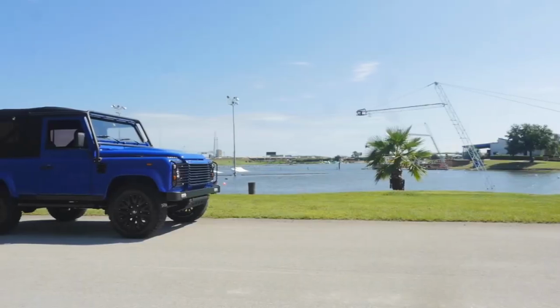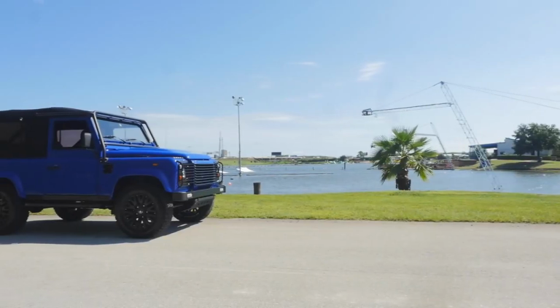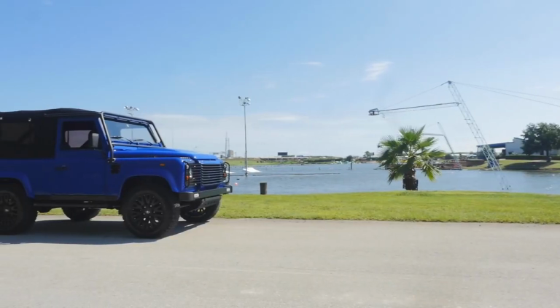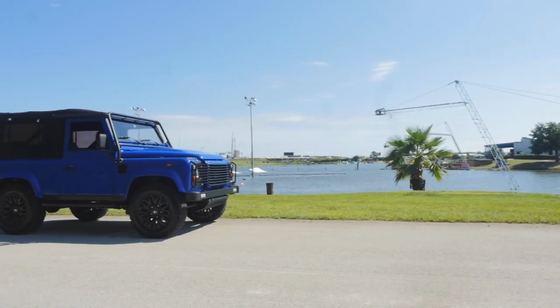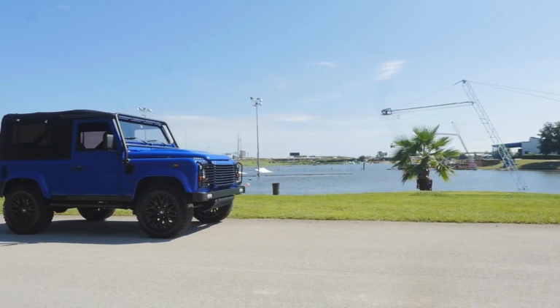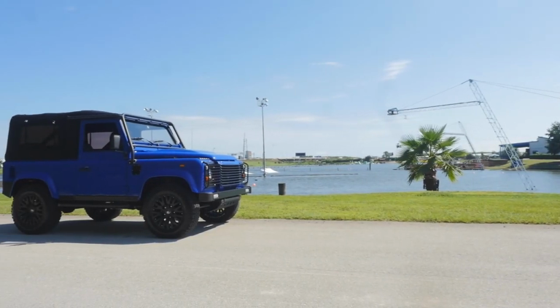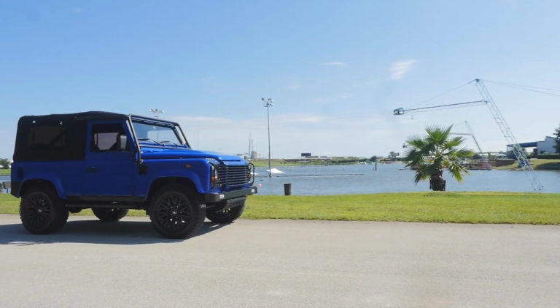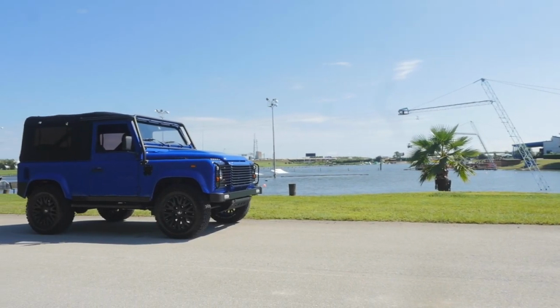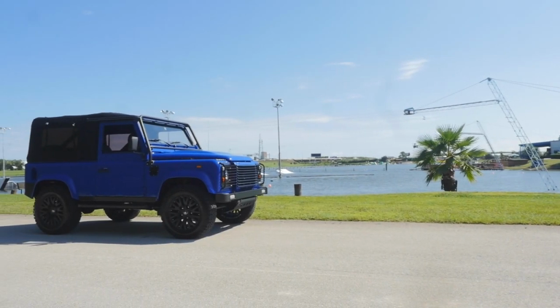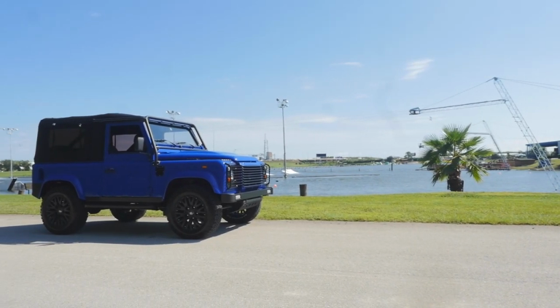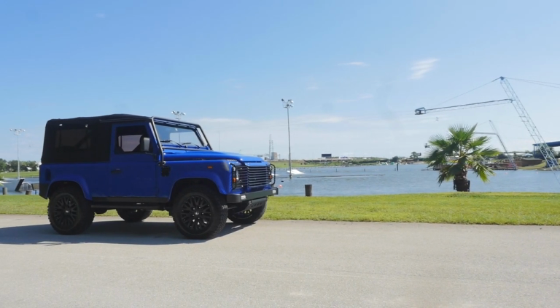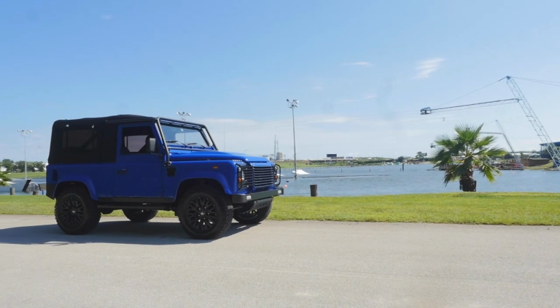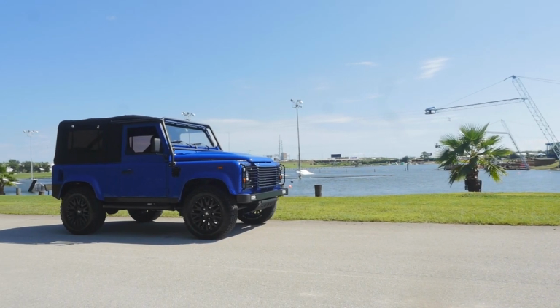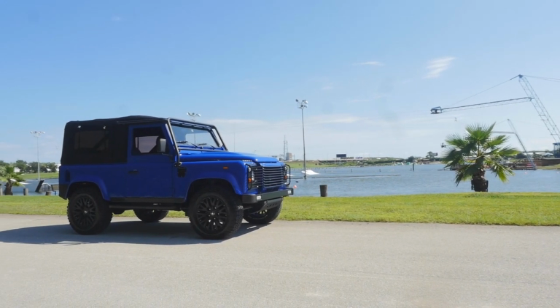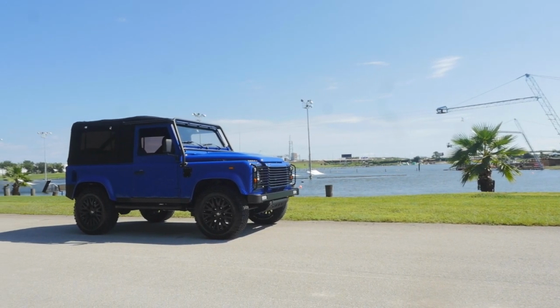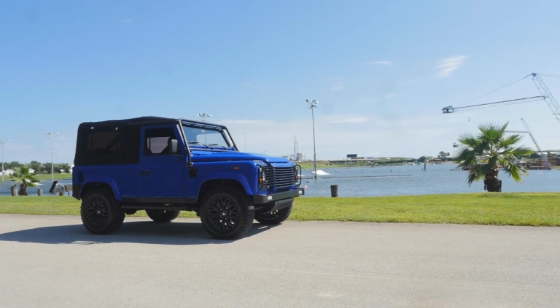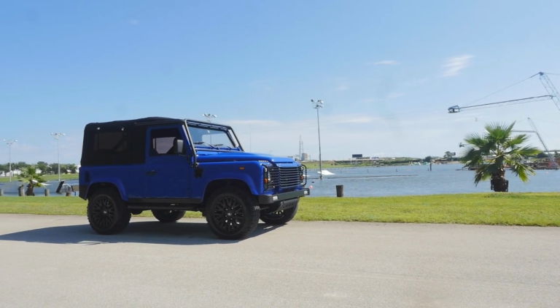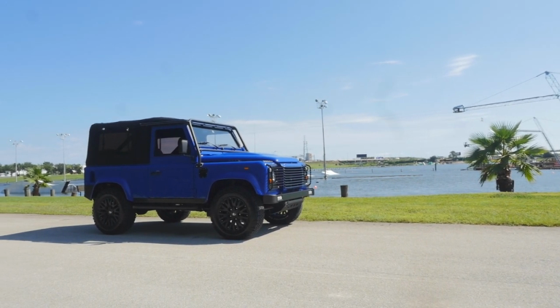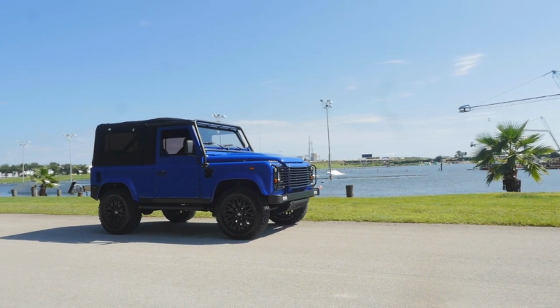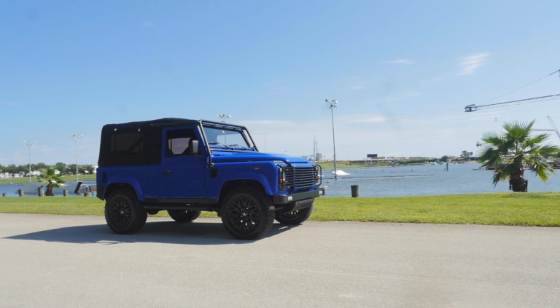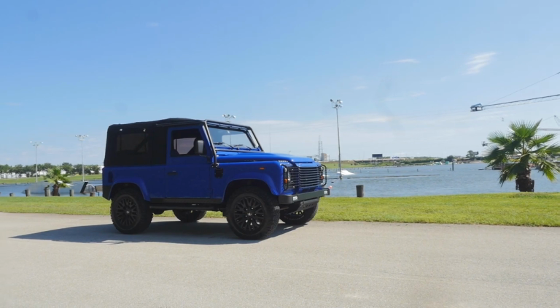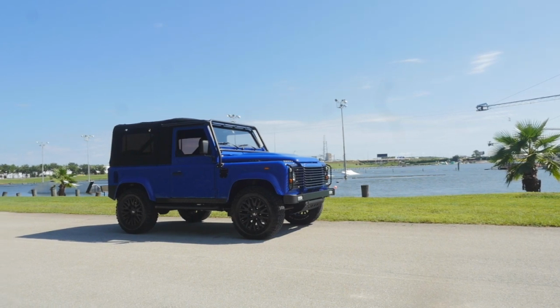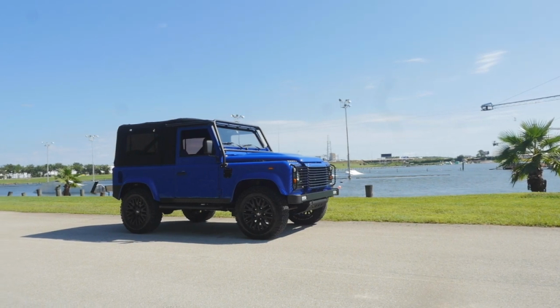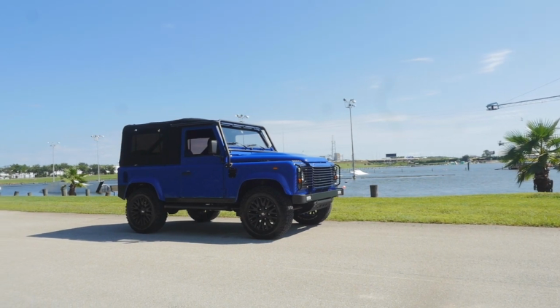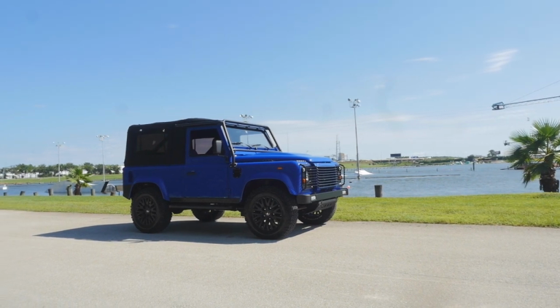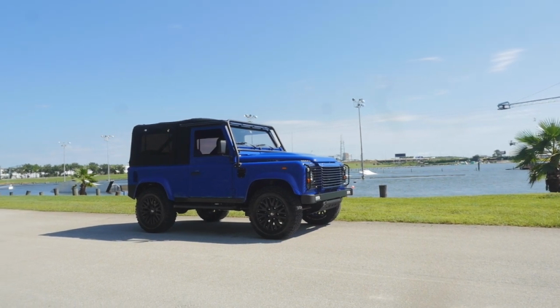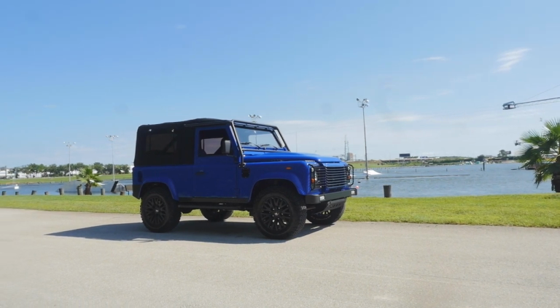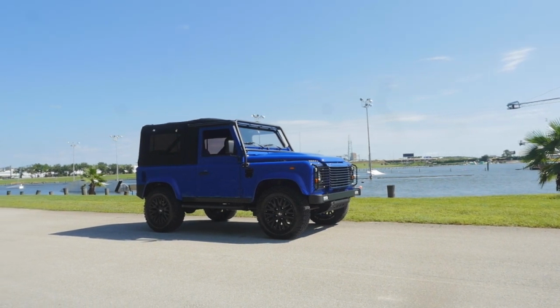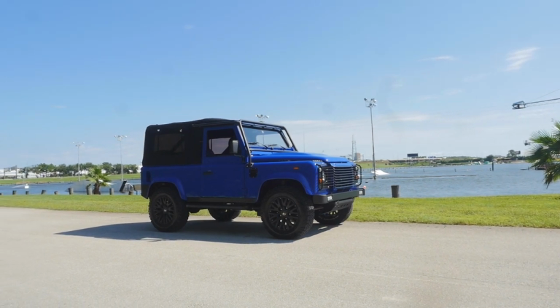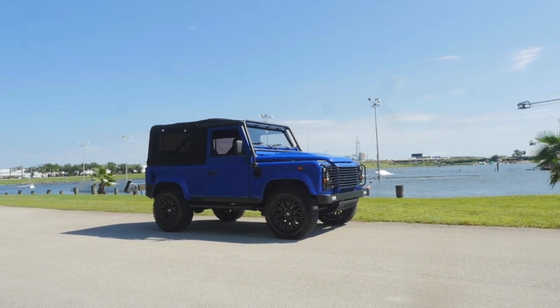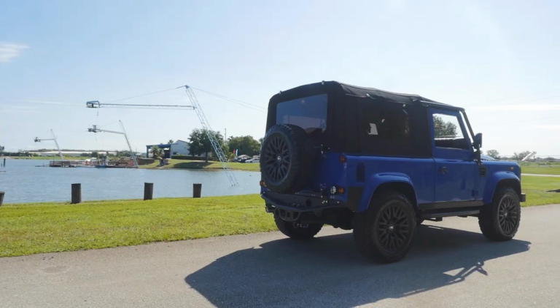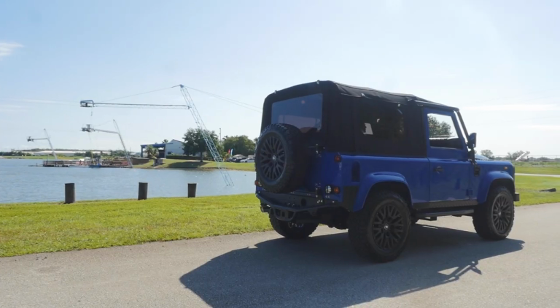This is Project Tahoe Blue, an ECD Custom Defender 90 soft top, built to our client's exact specification.